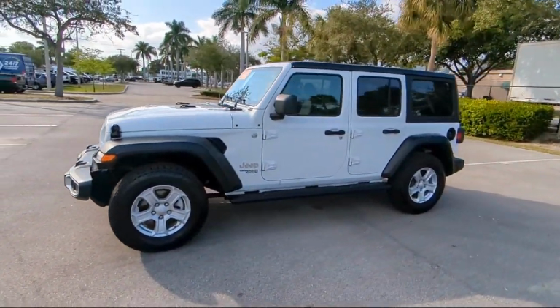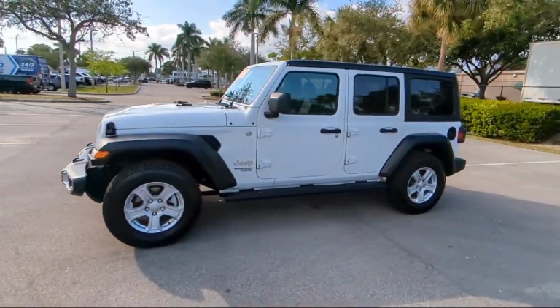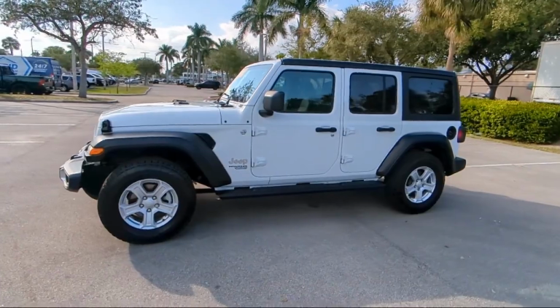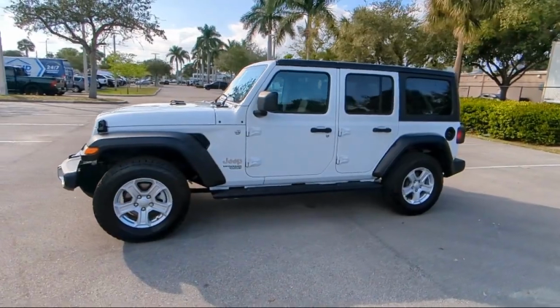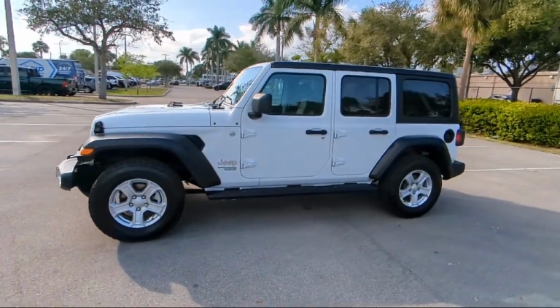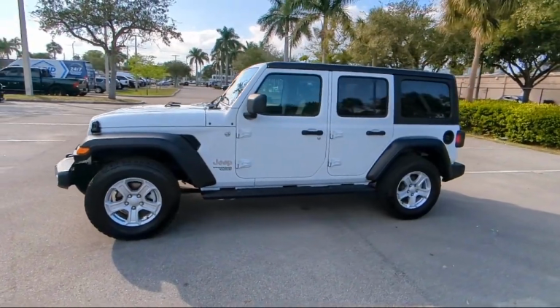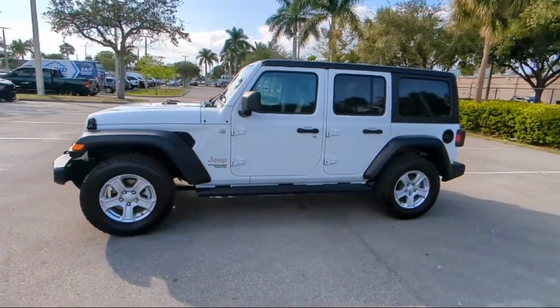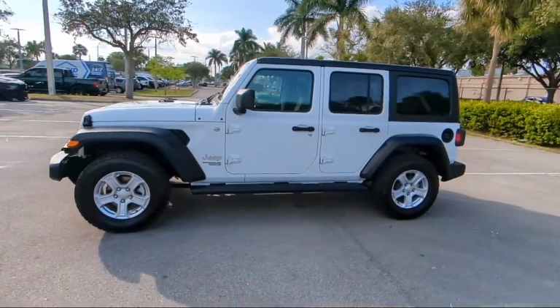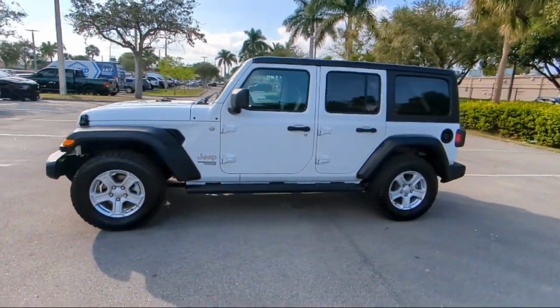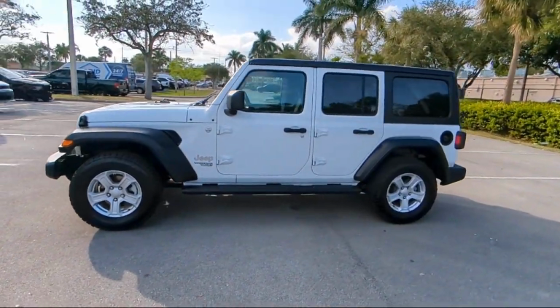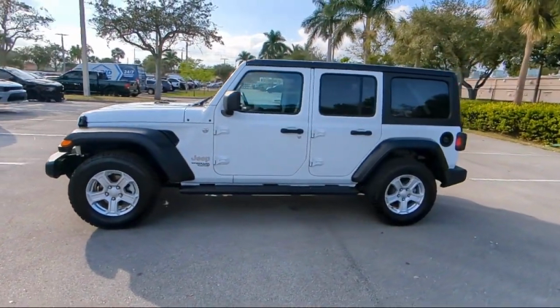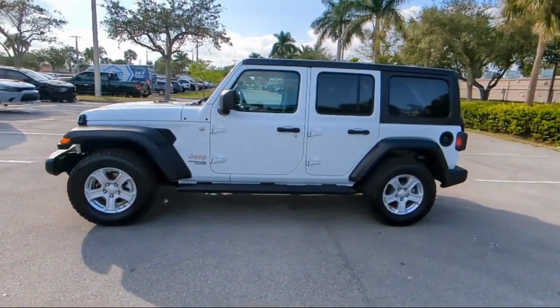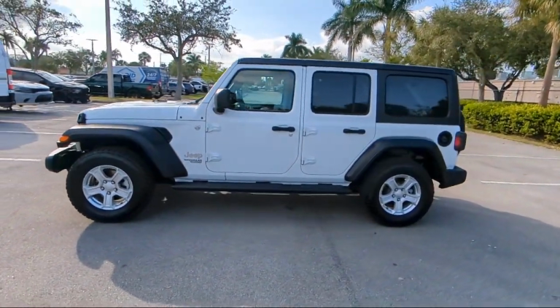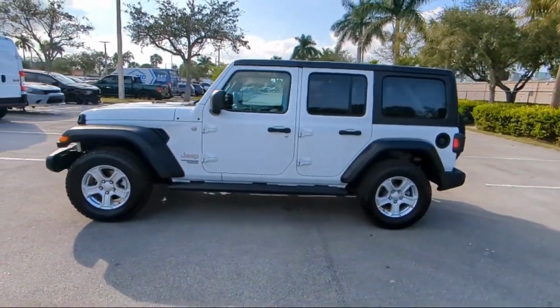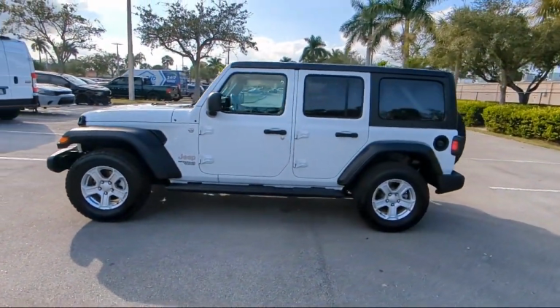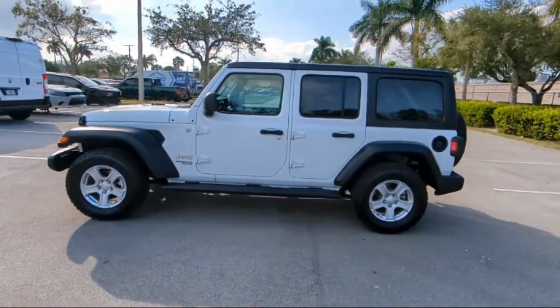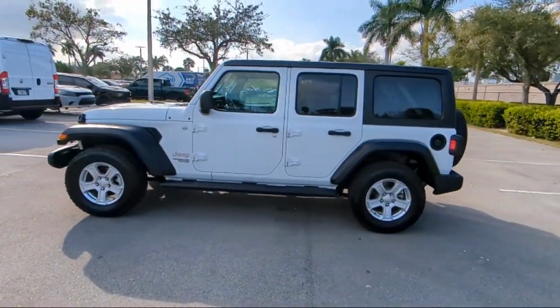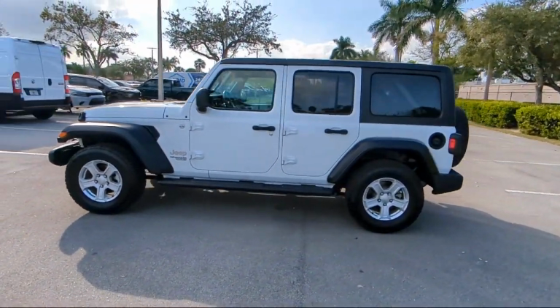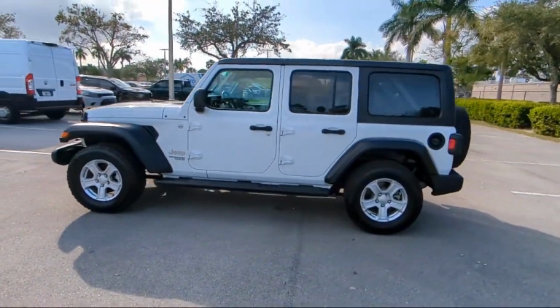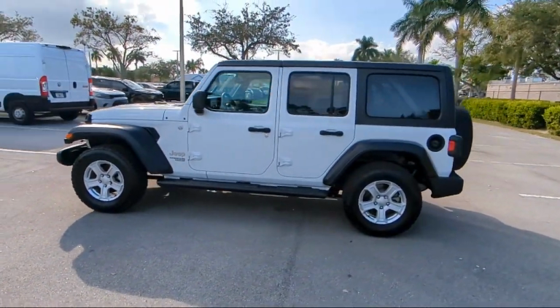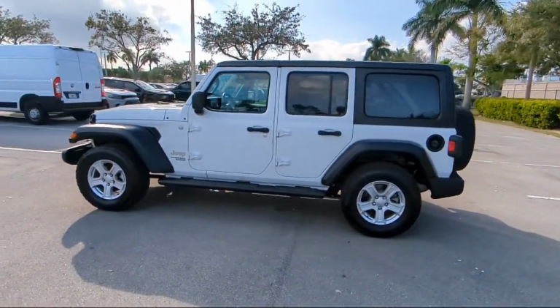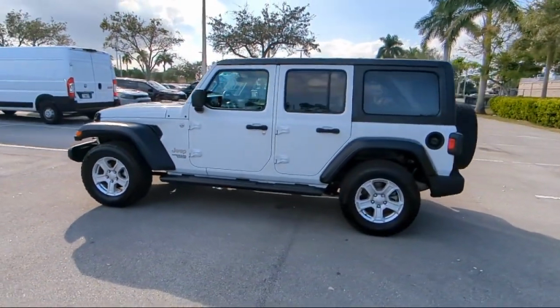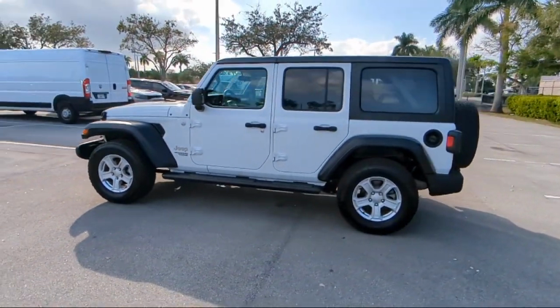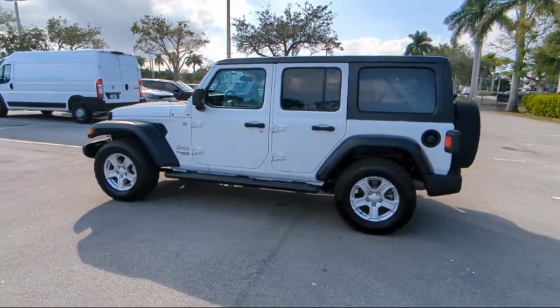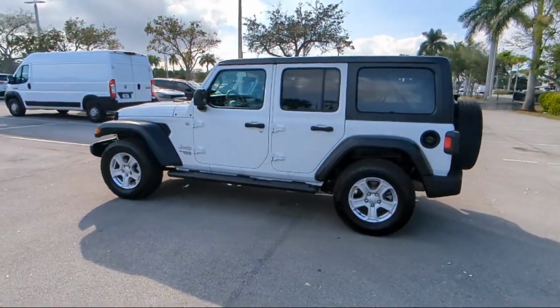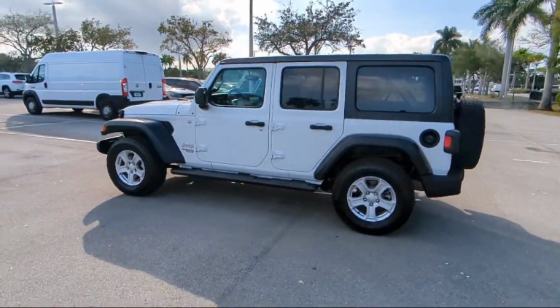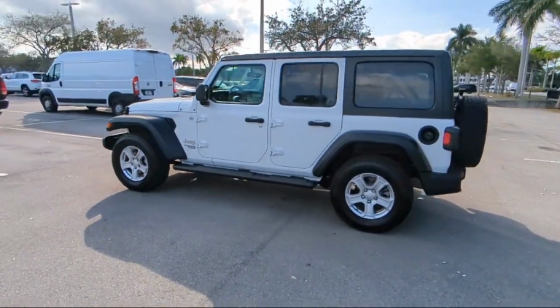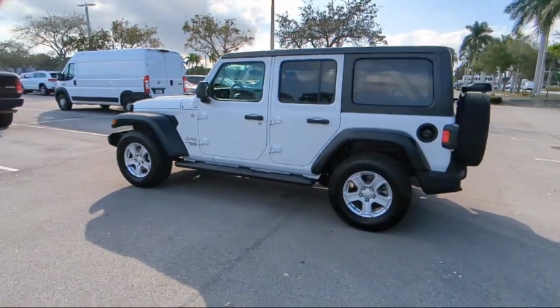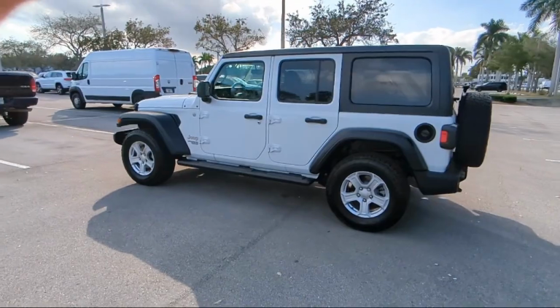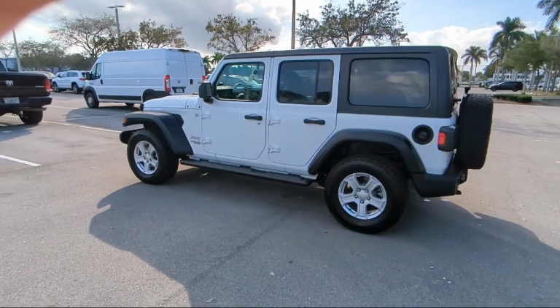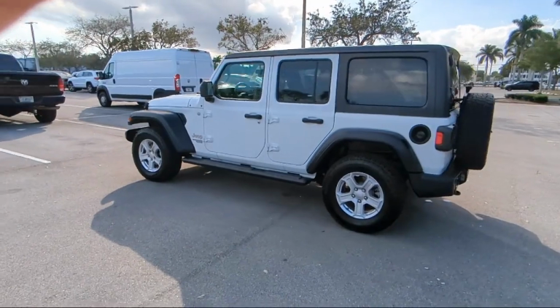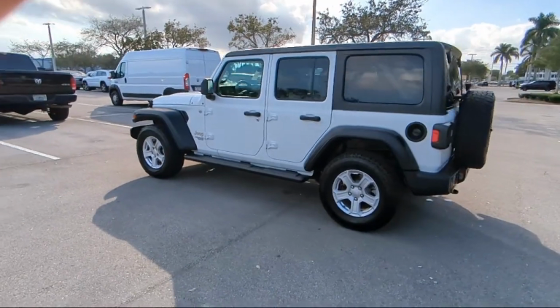So come visit us today at Rego Chrysler Dodge Jeep Ram, and remember — you gotta go Rego!